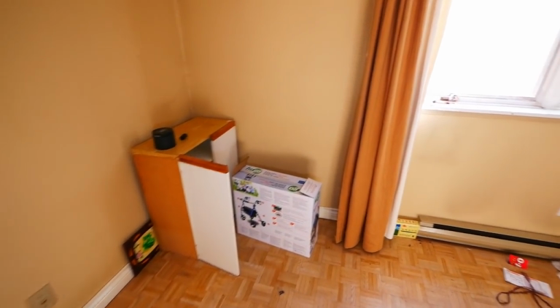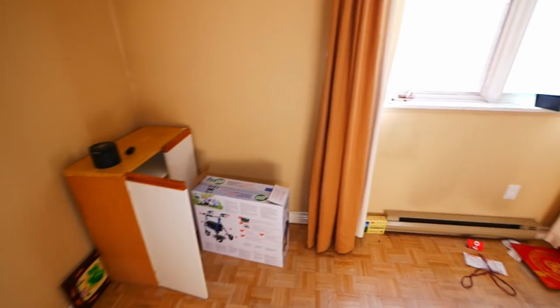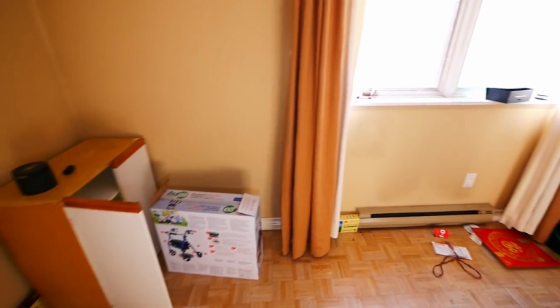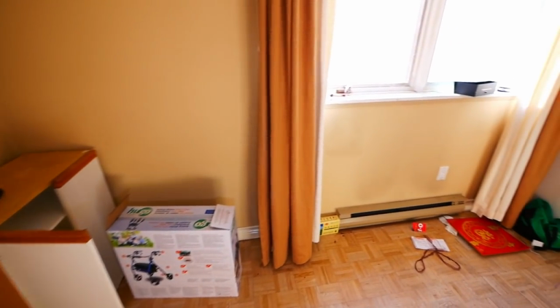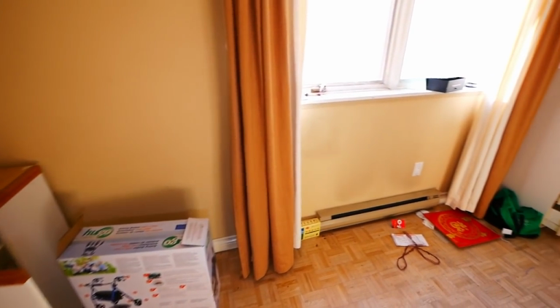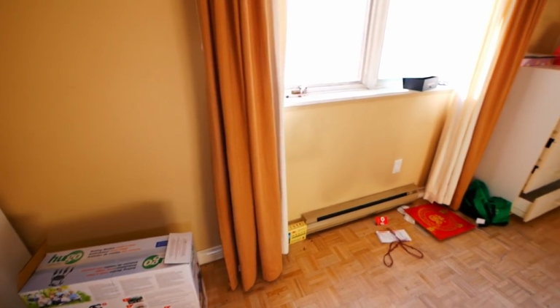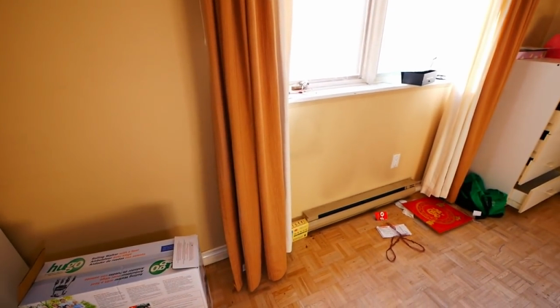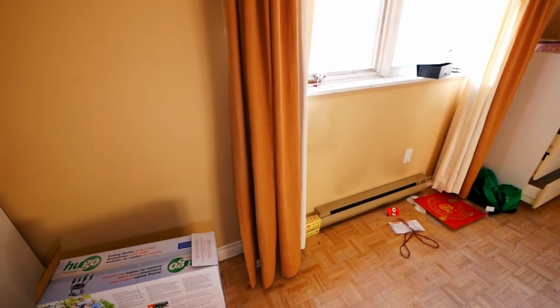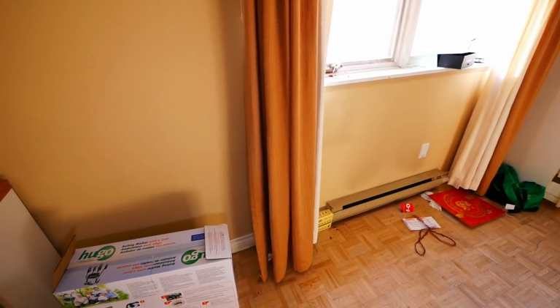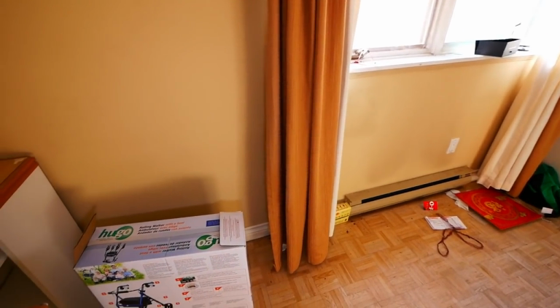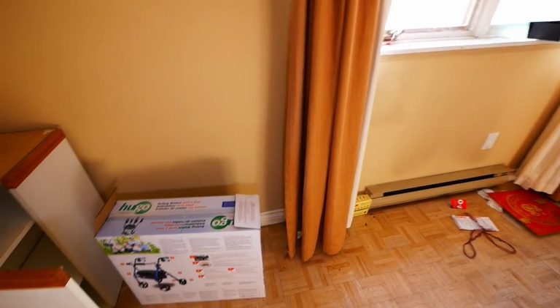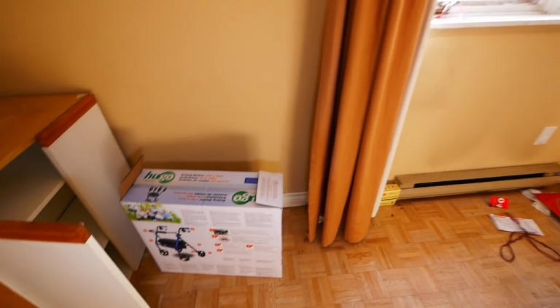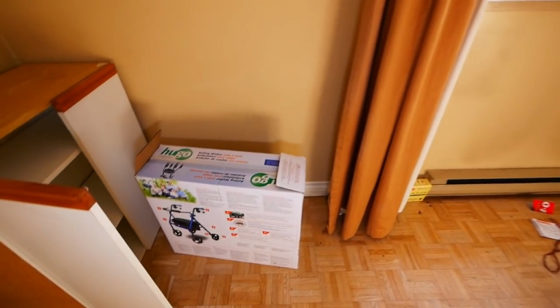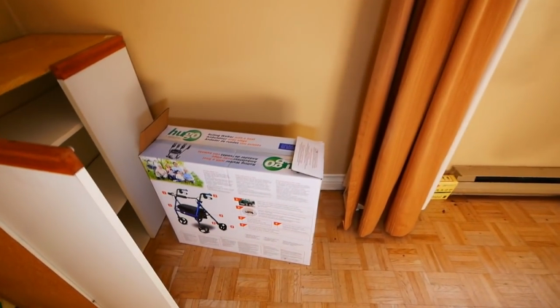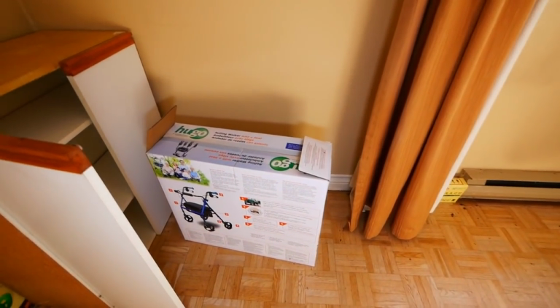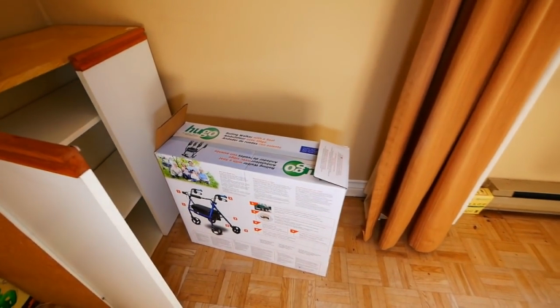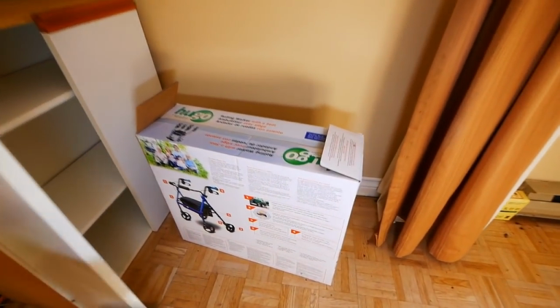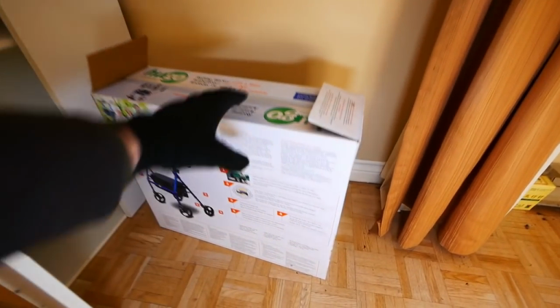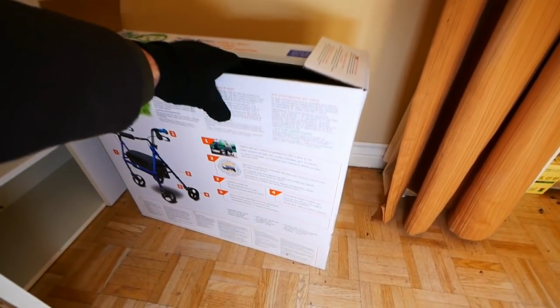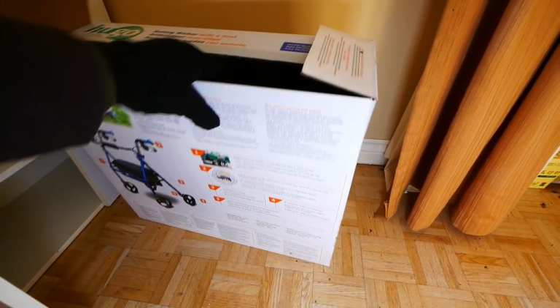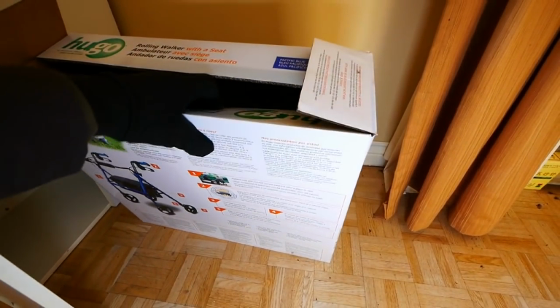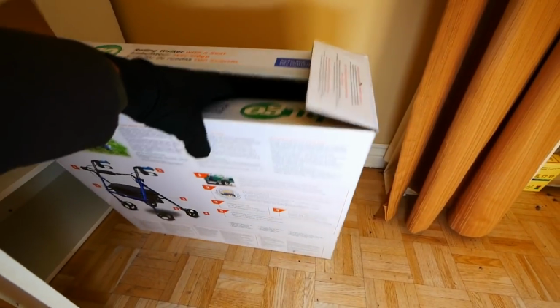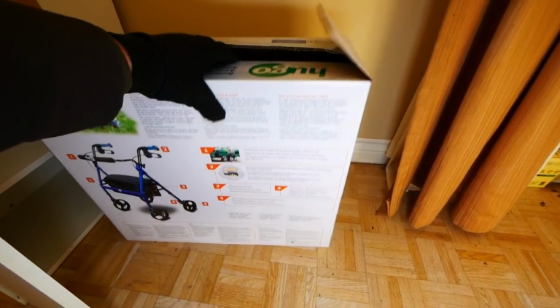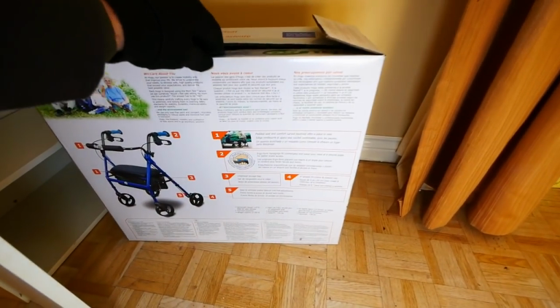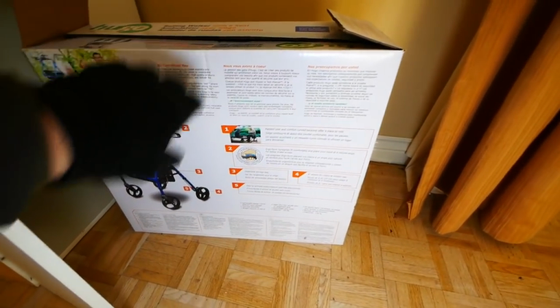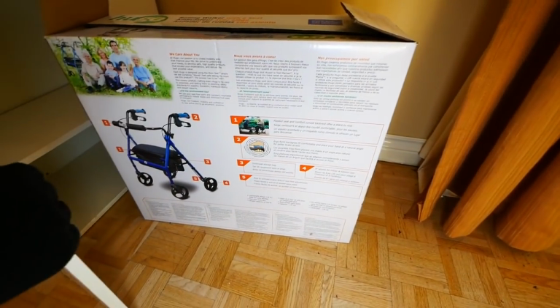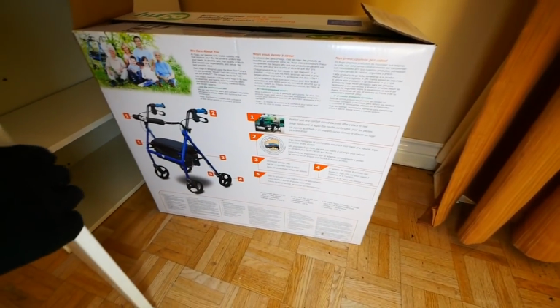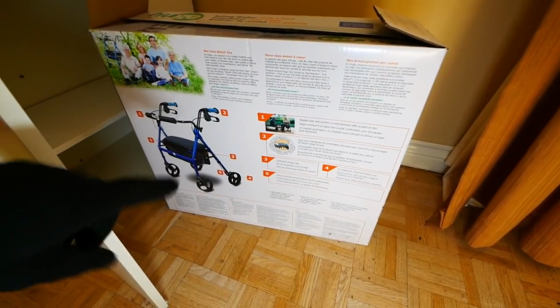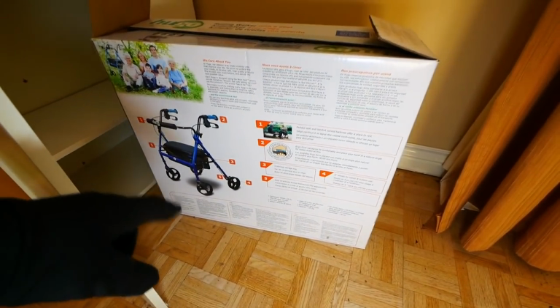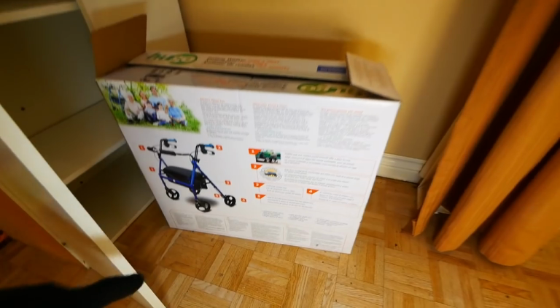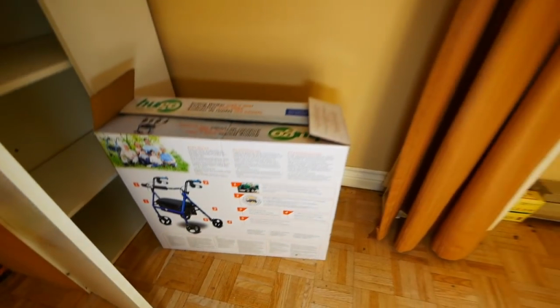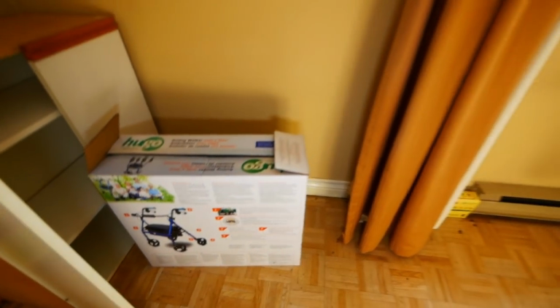Mostly just junk in here. We got a walker, so yeah, maybe an elderly person lived in the basement.